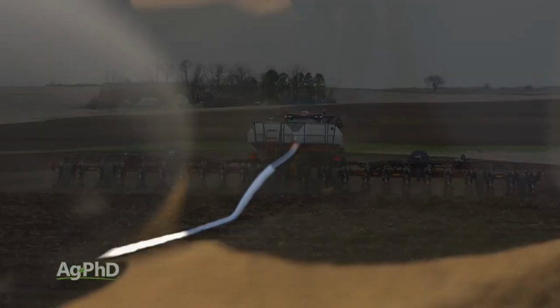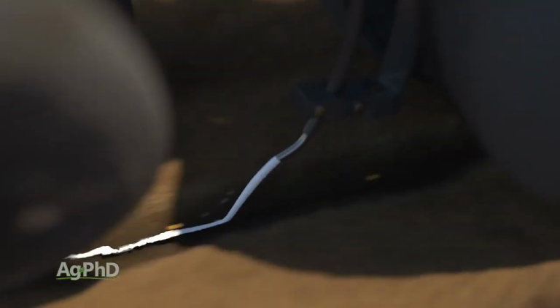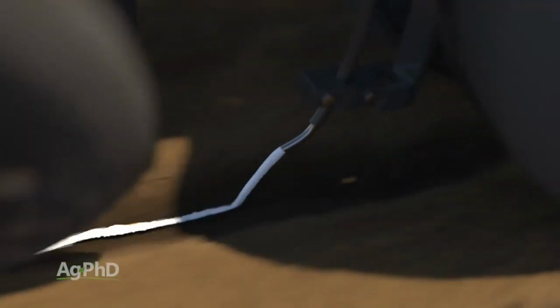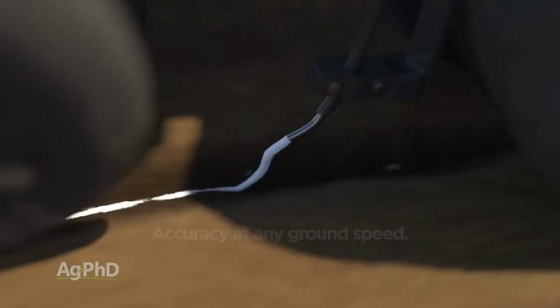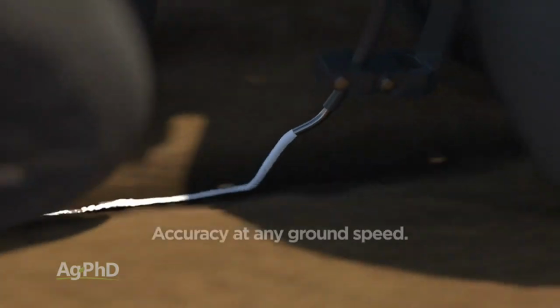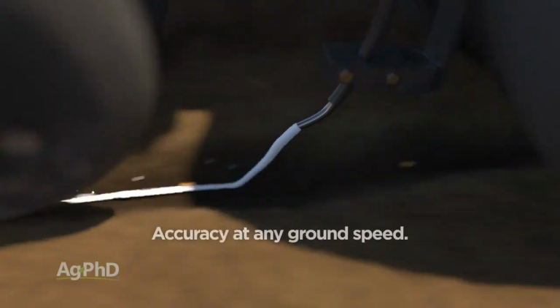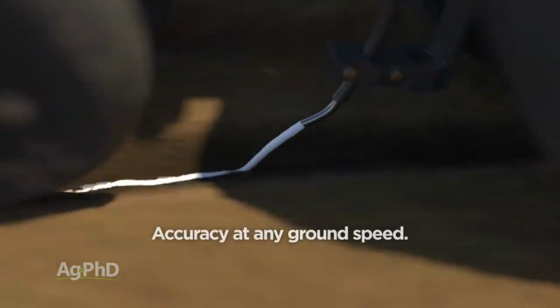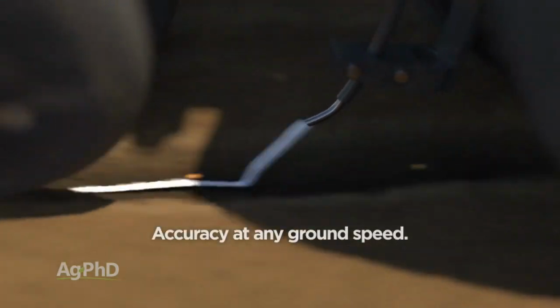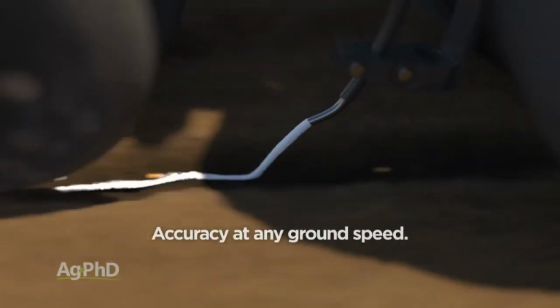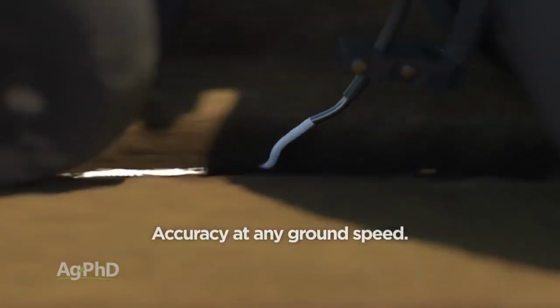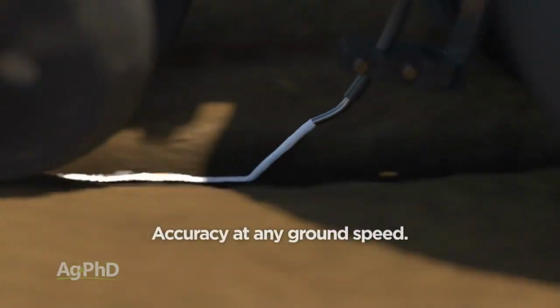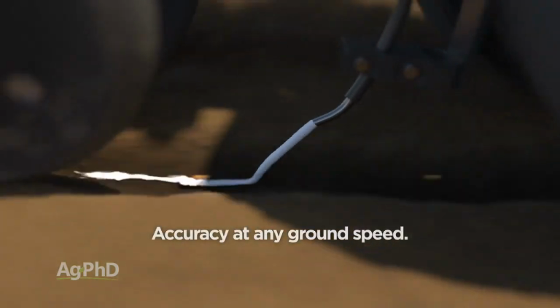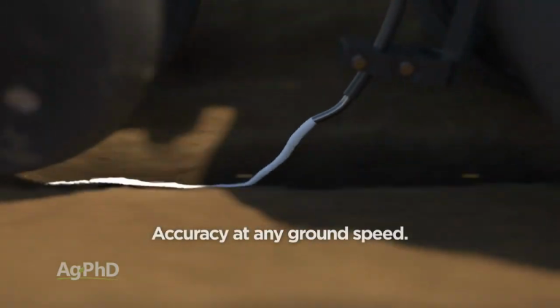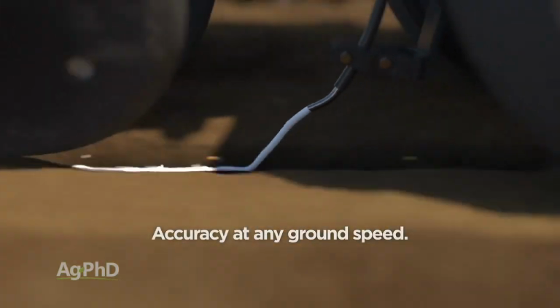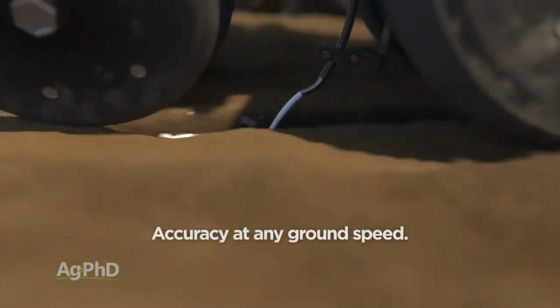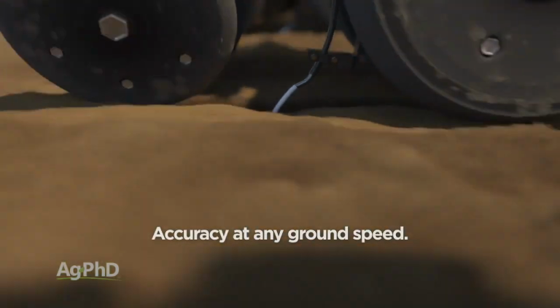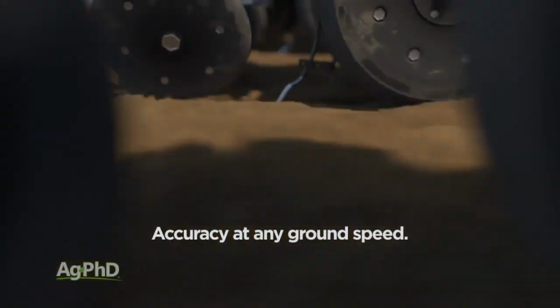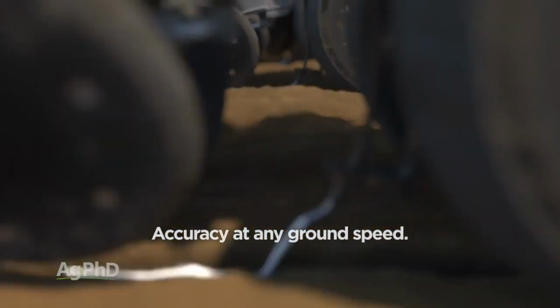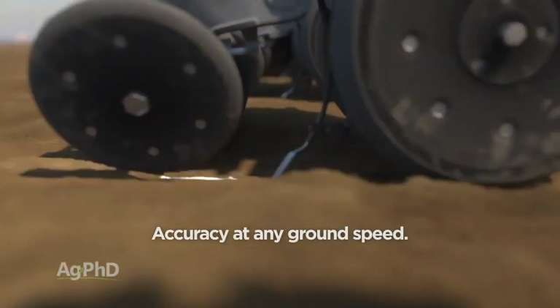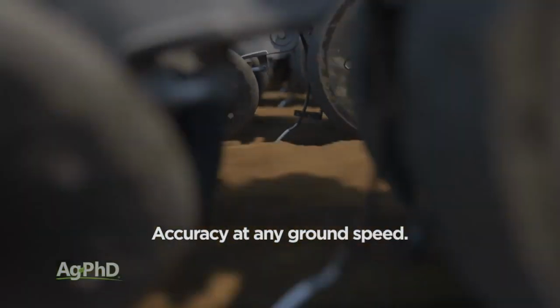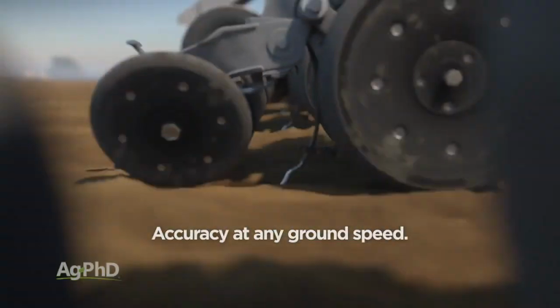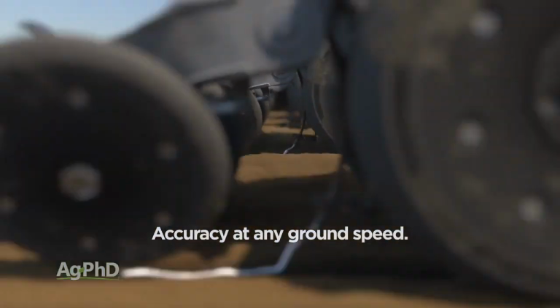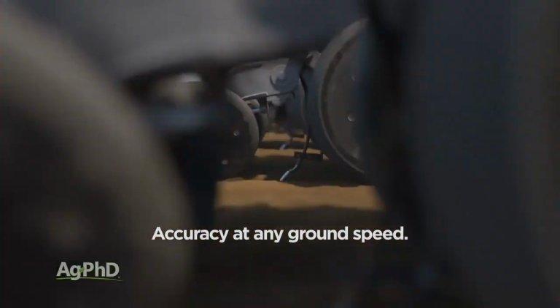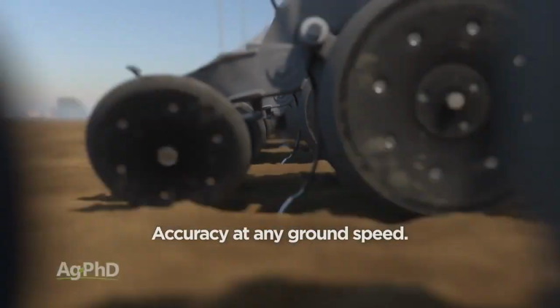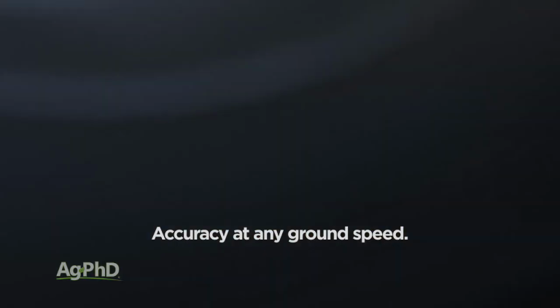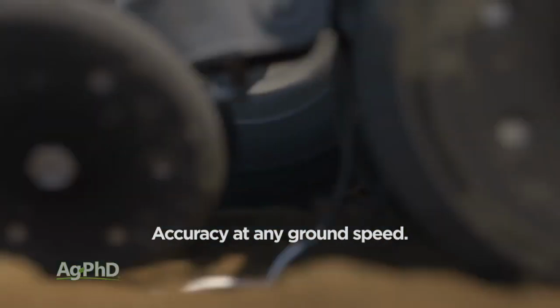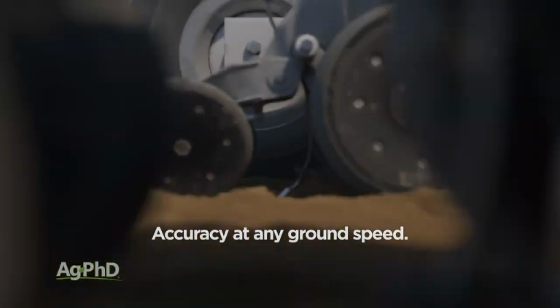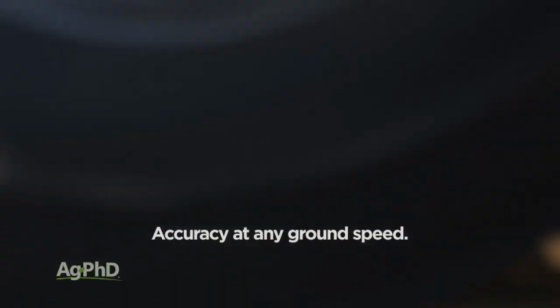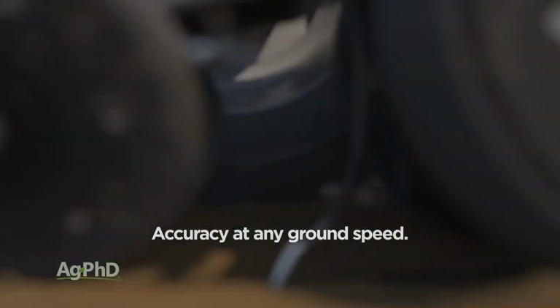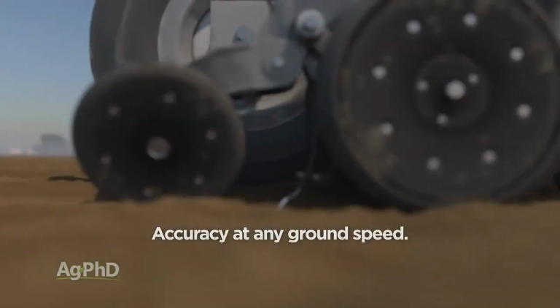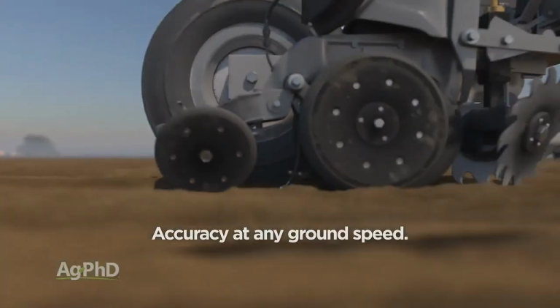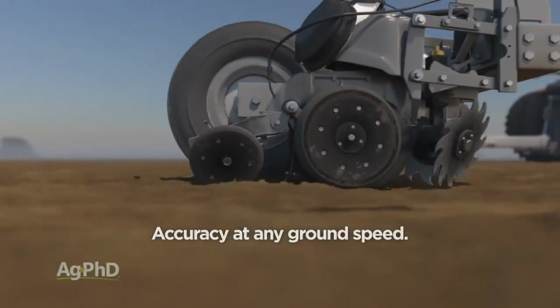Plus, with the increased speeds of modern planters, the Thrive 3D system places an accurate dose in the furrow regardless of speed.